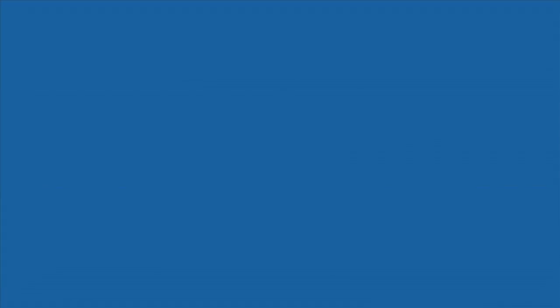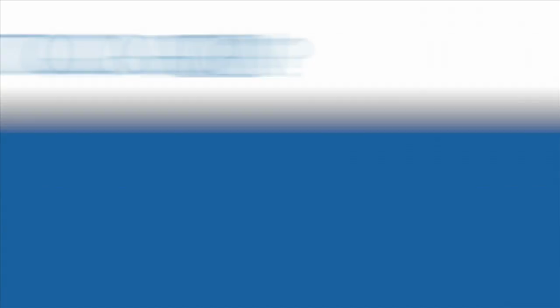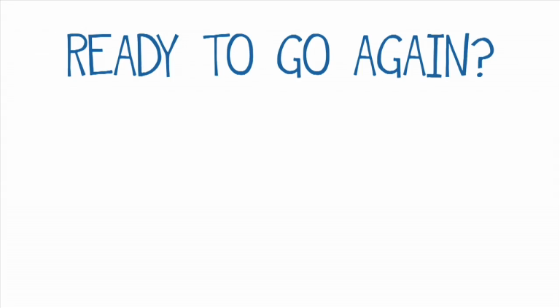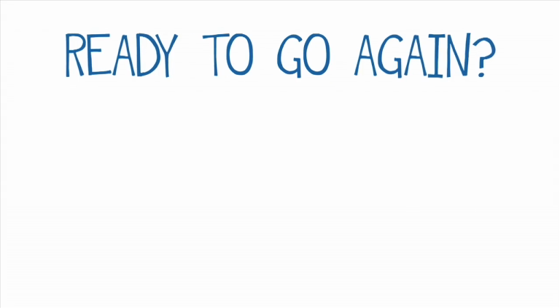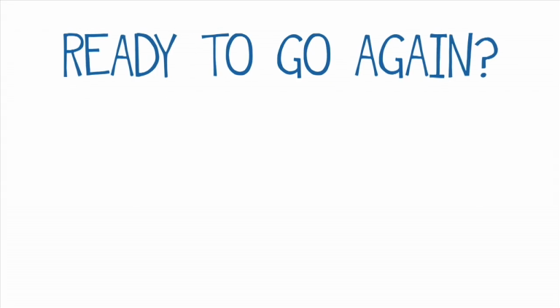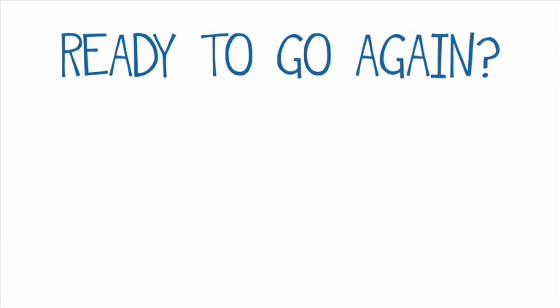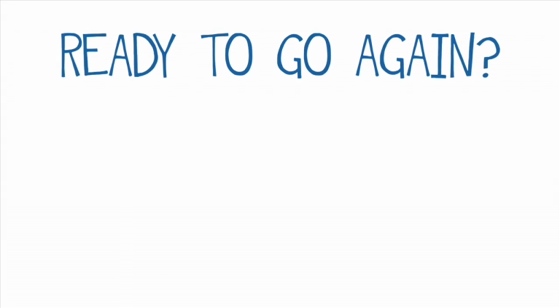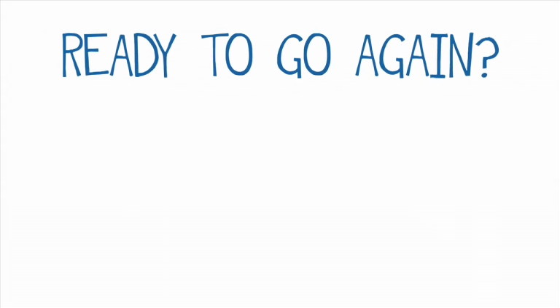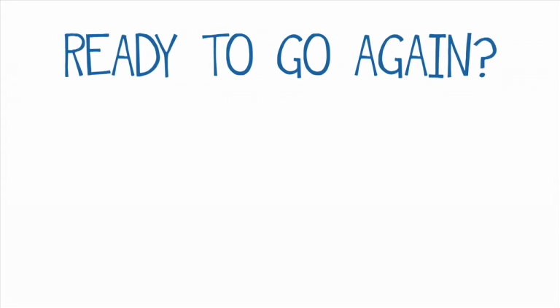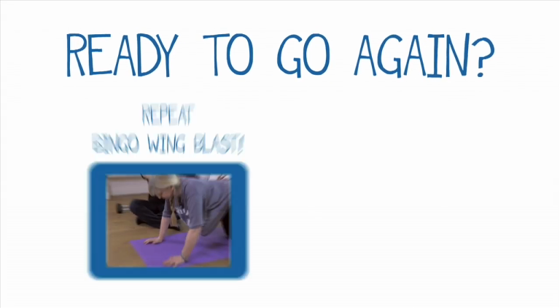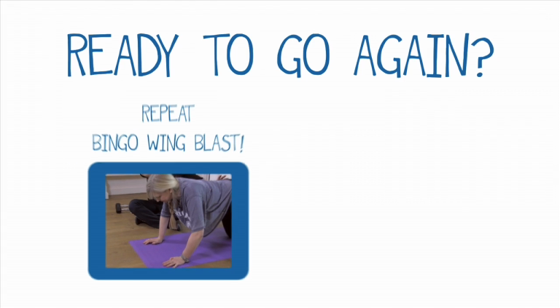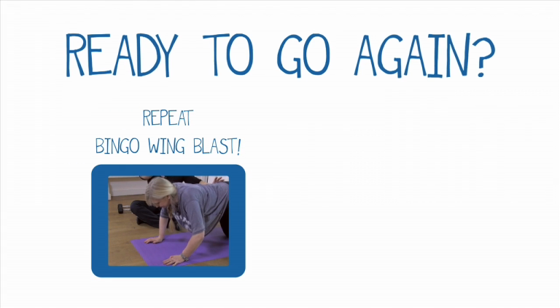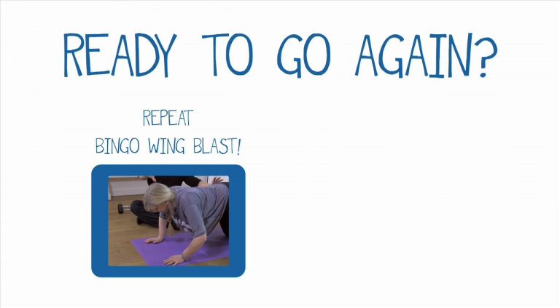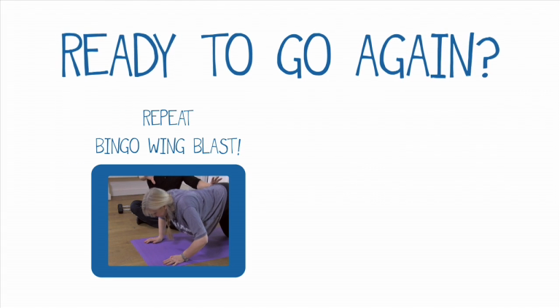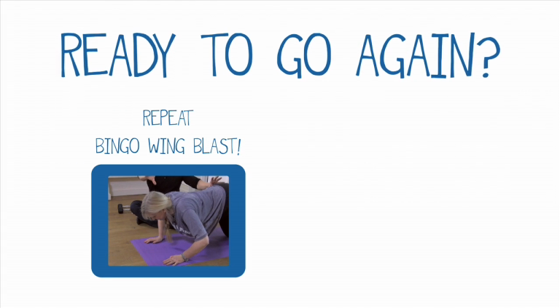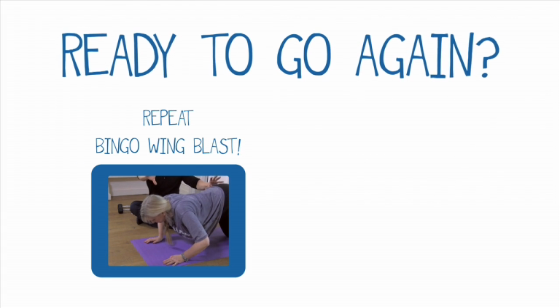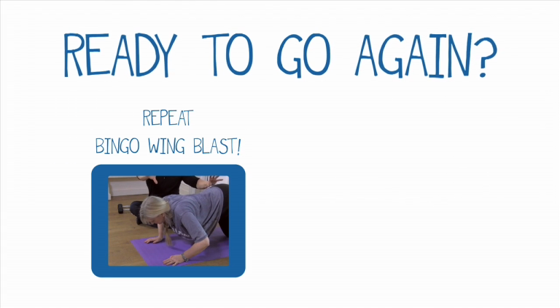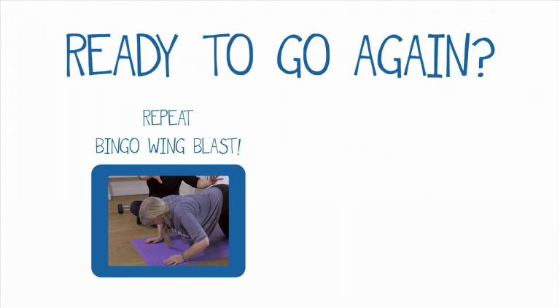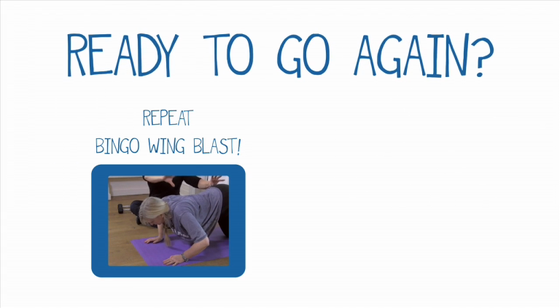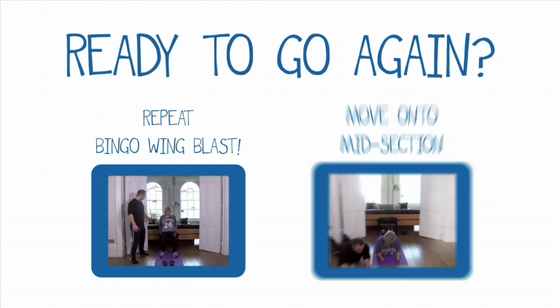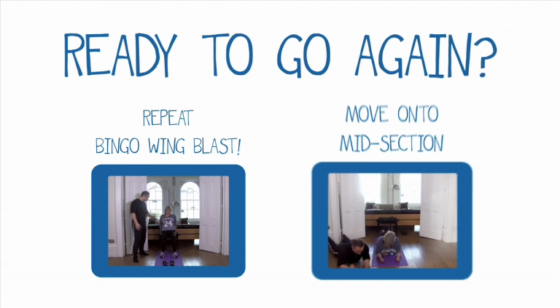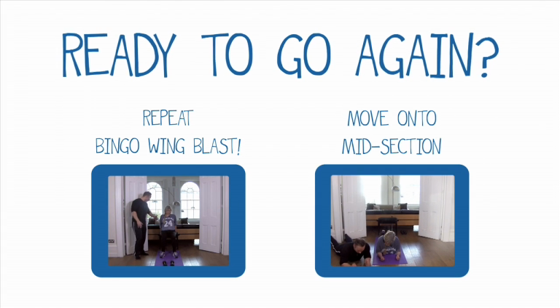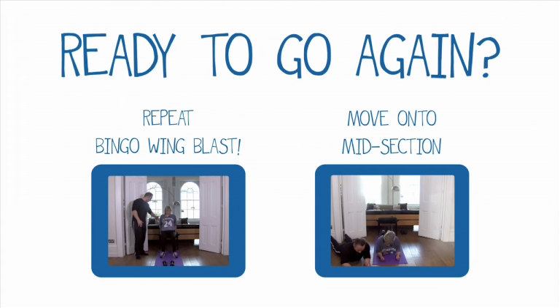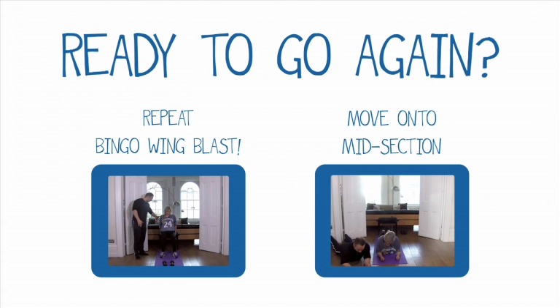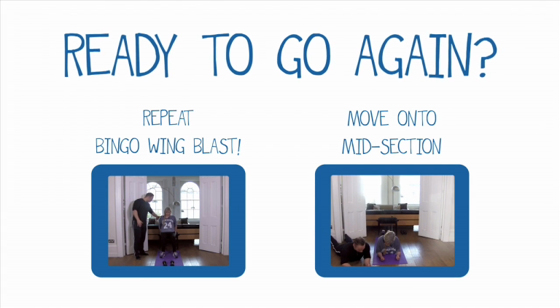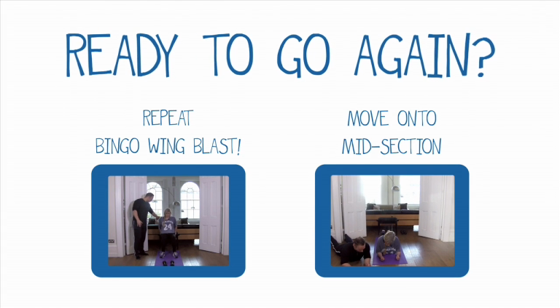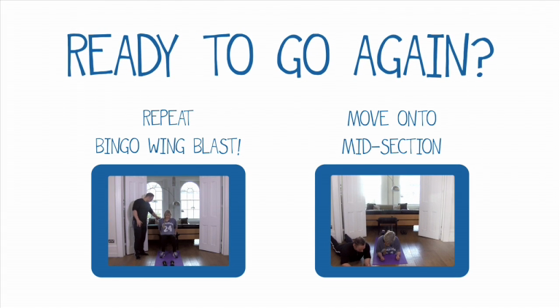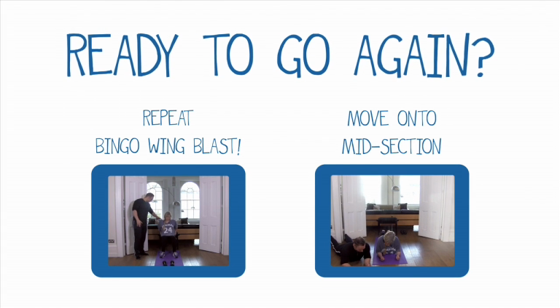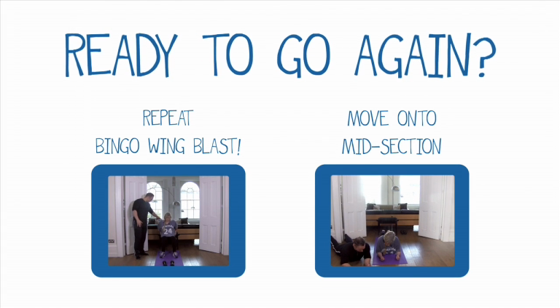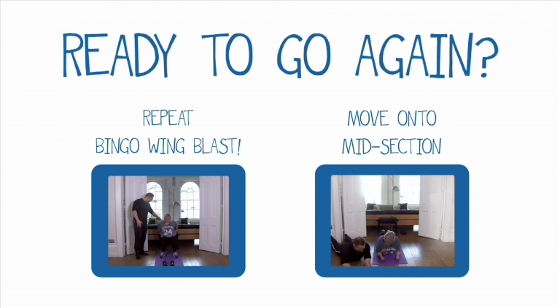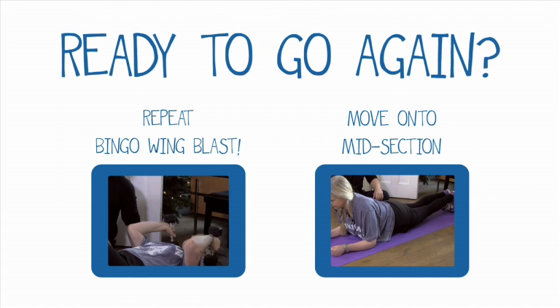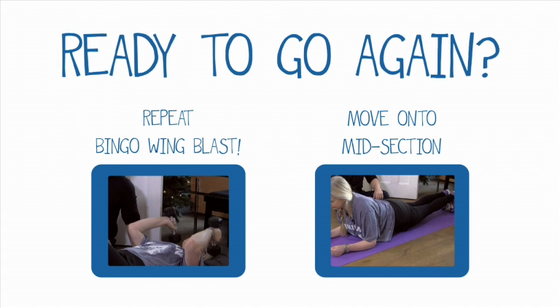Stay with us if you want to run through that again, or skip to the next section where we're going to look at stomach.